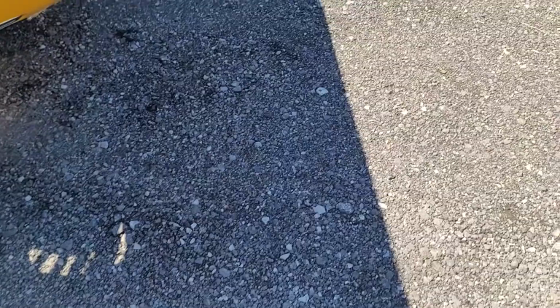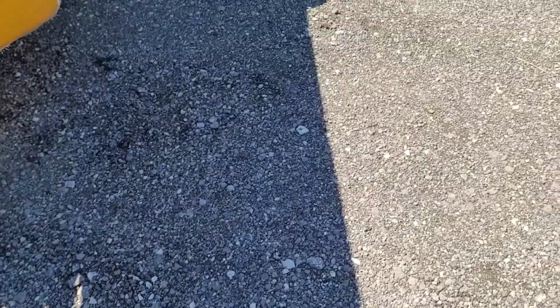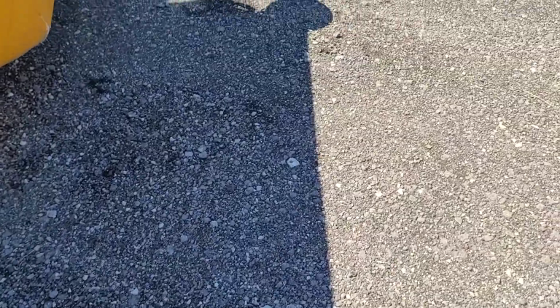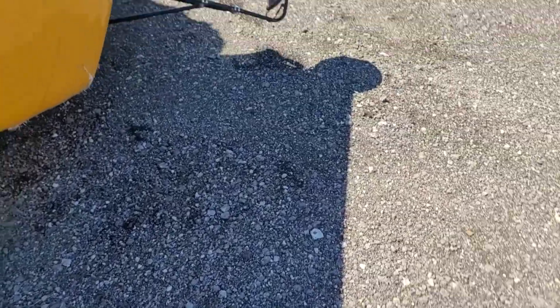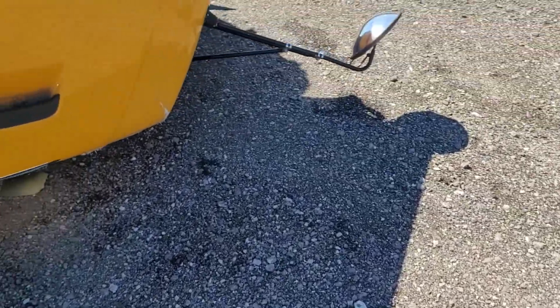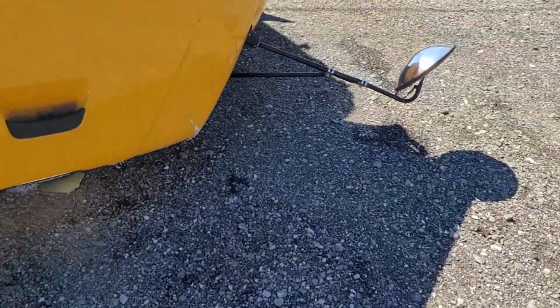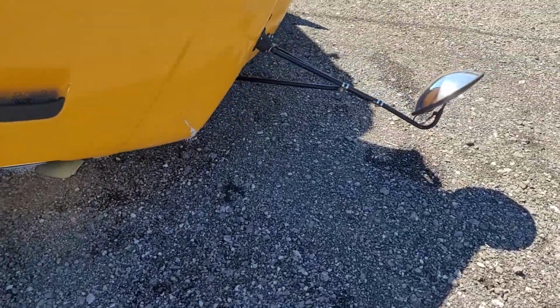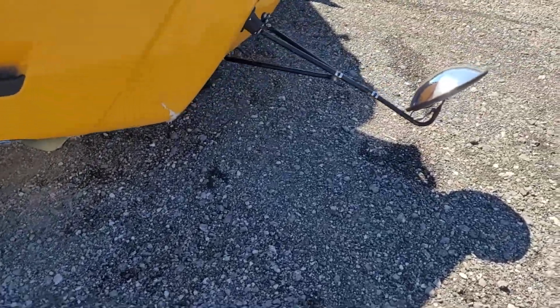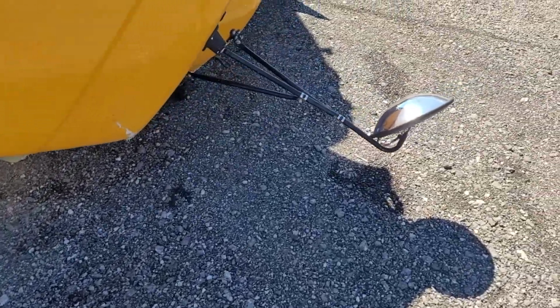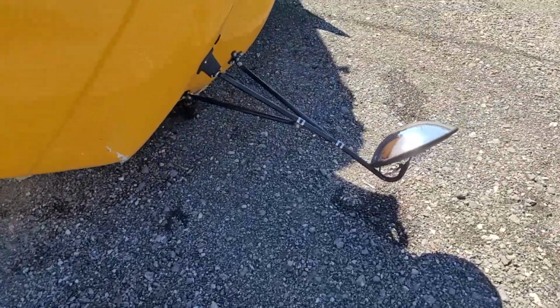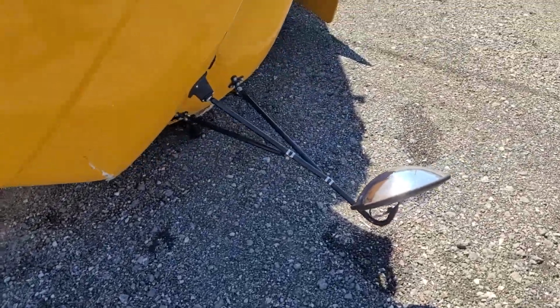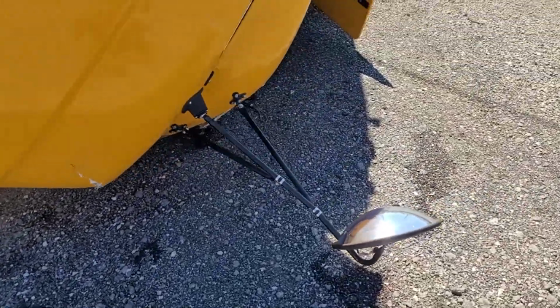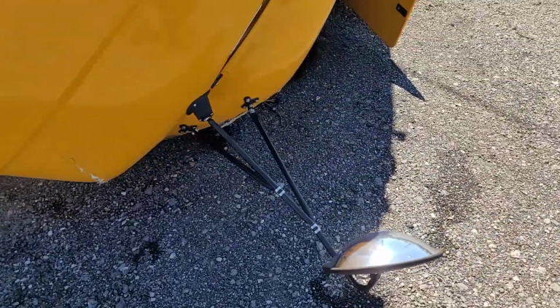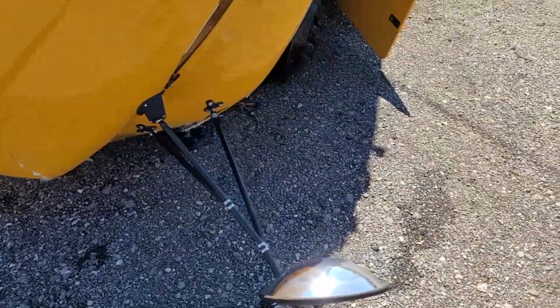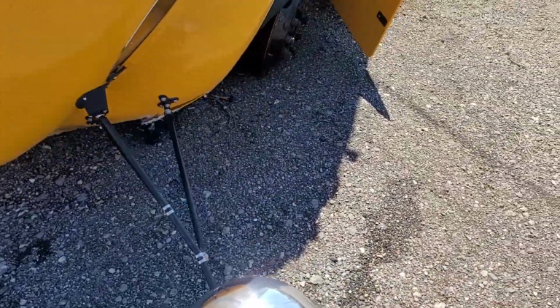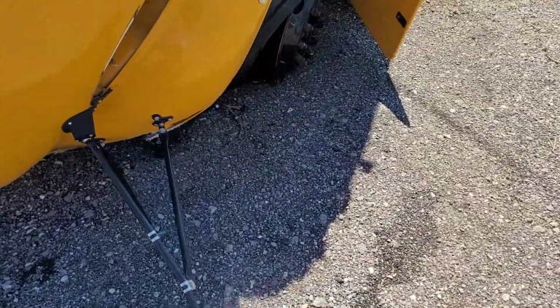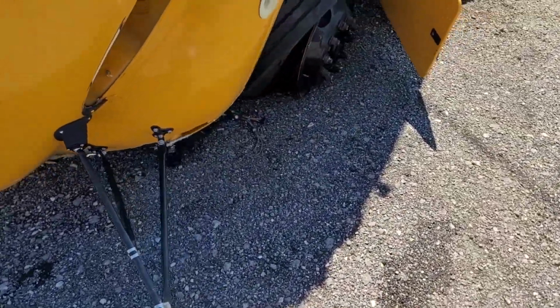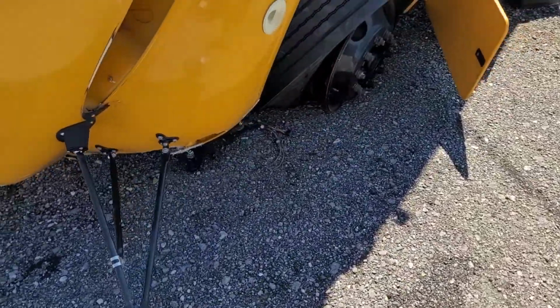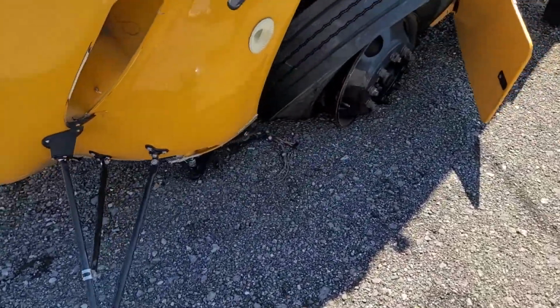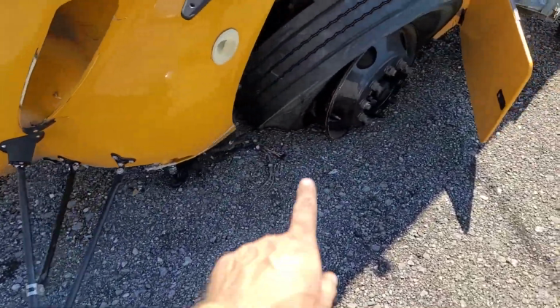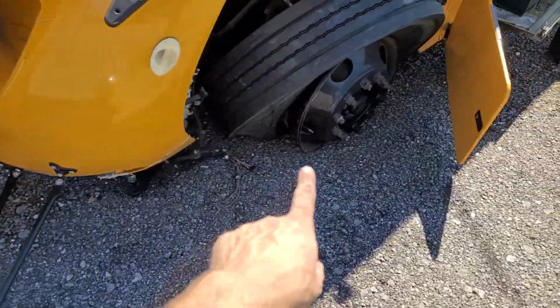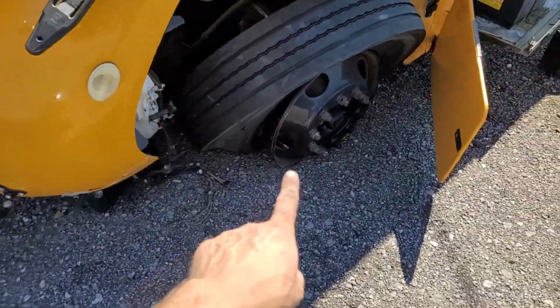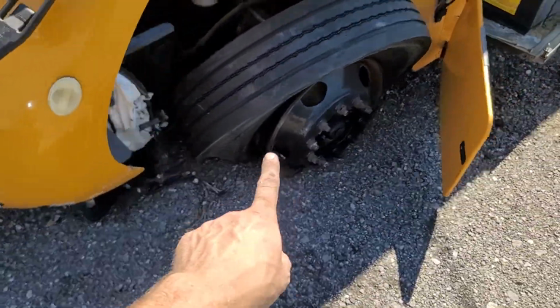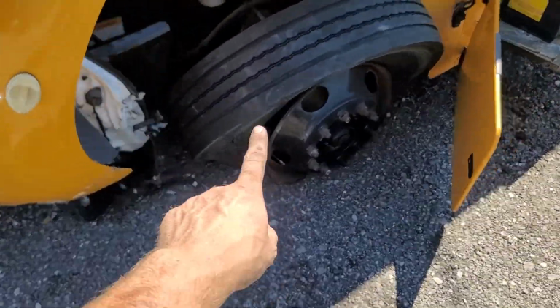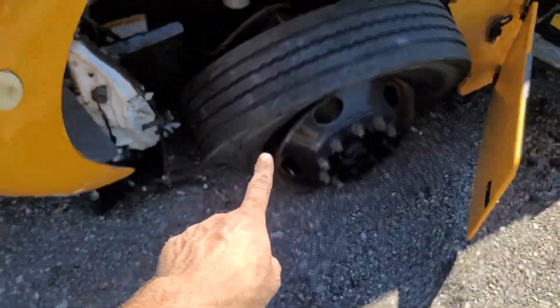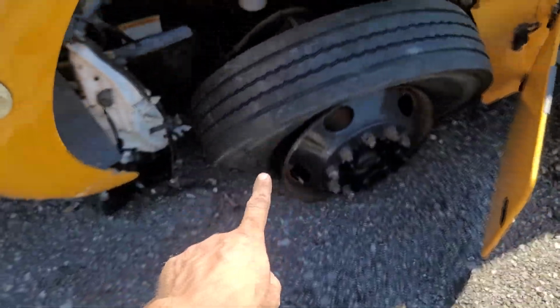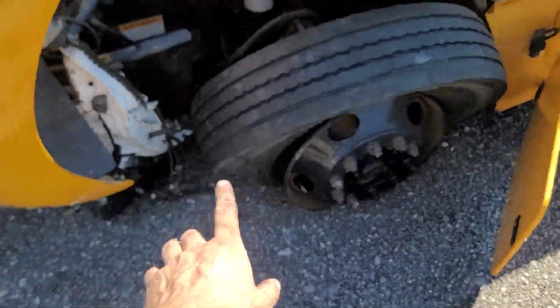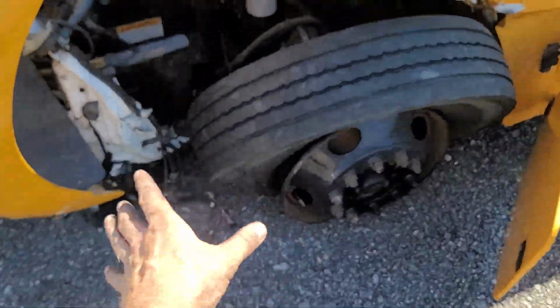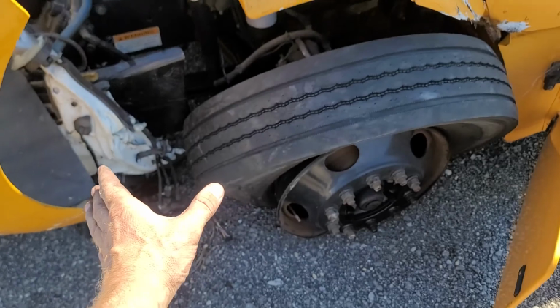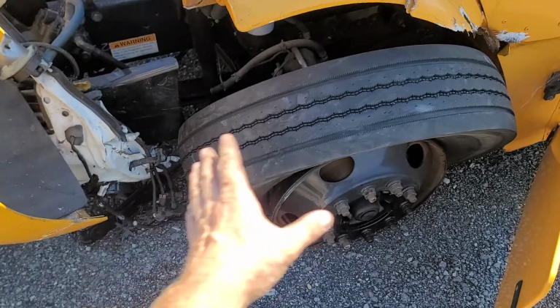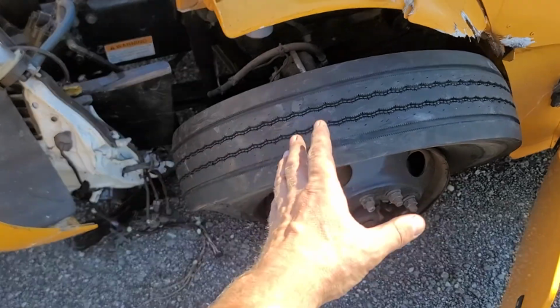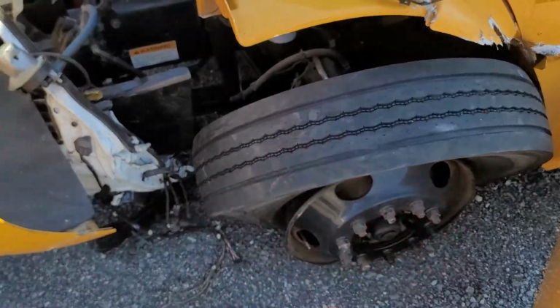The bus was hit in the driver's front wheel — all this is pushed back.